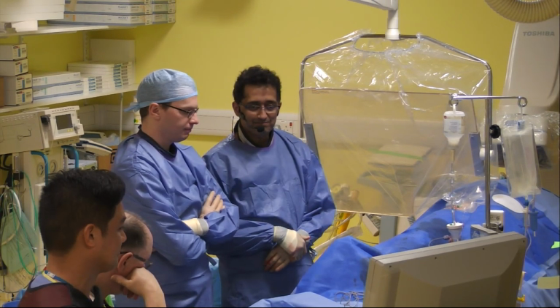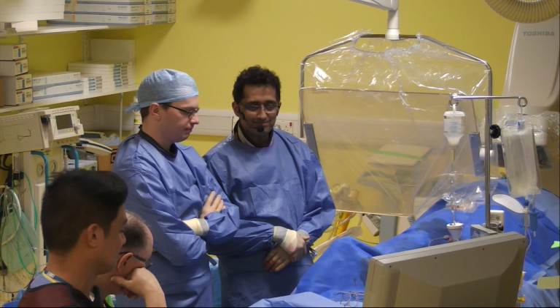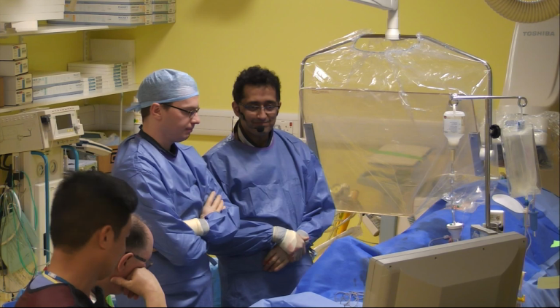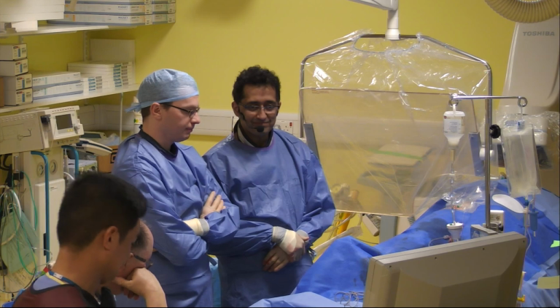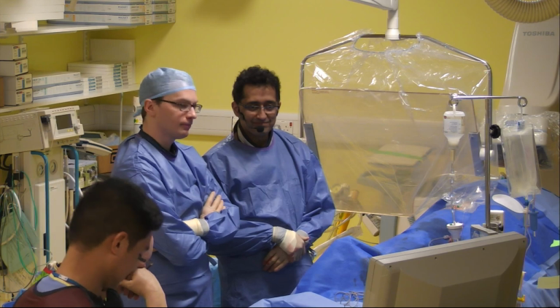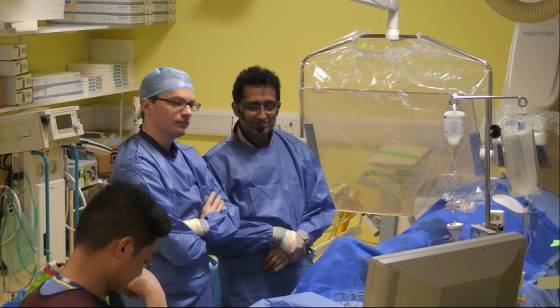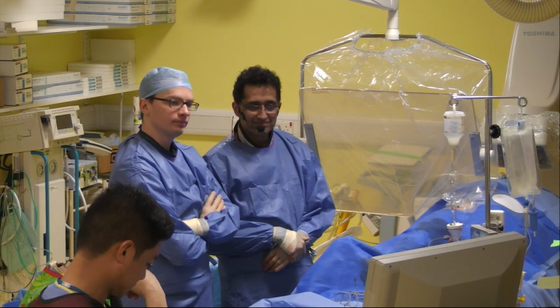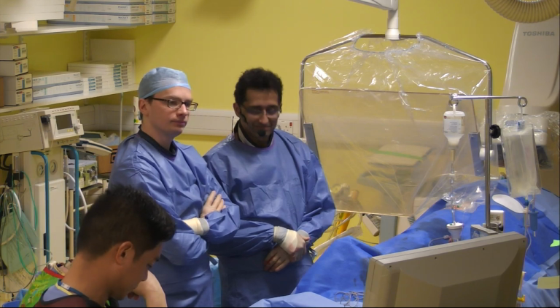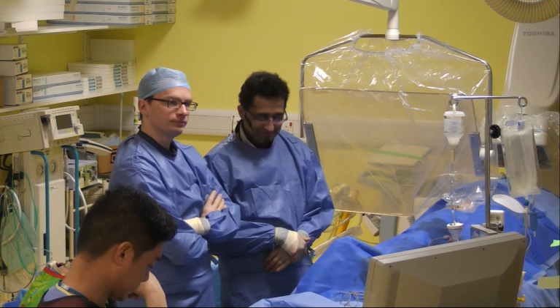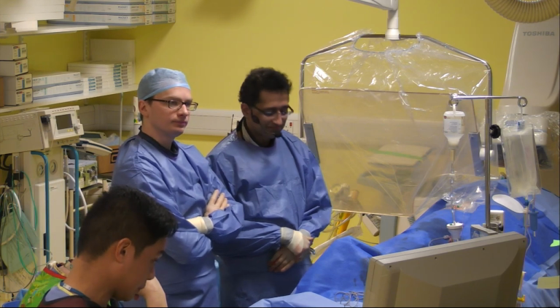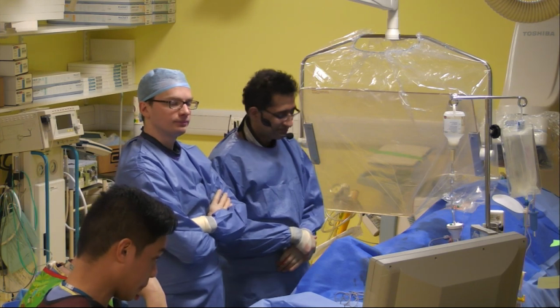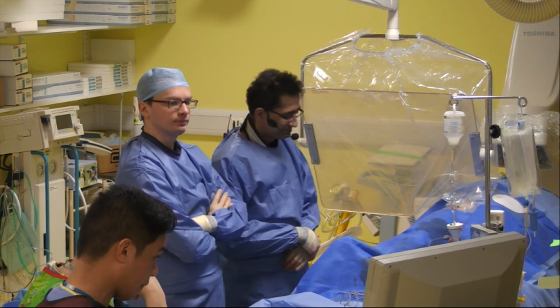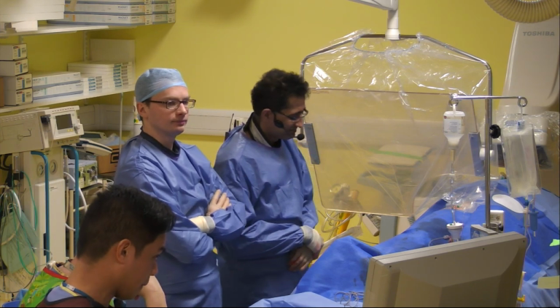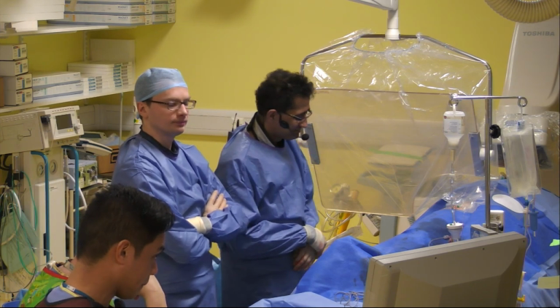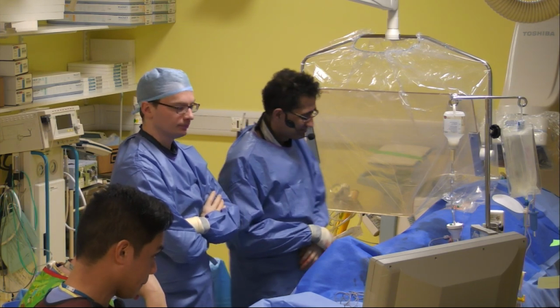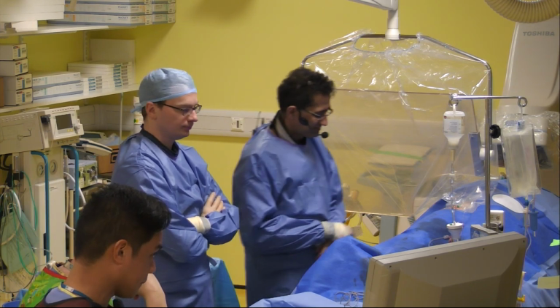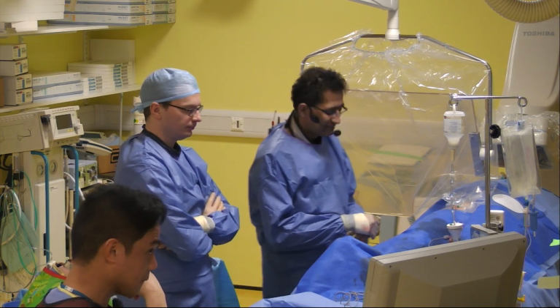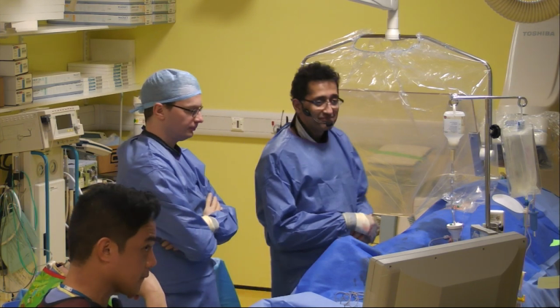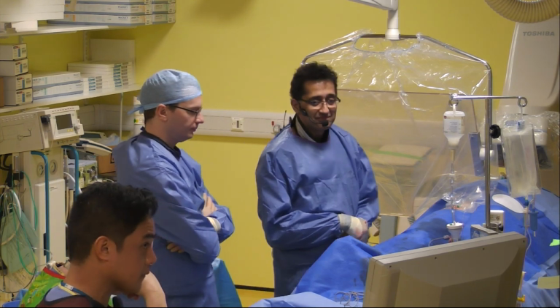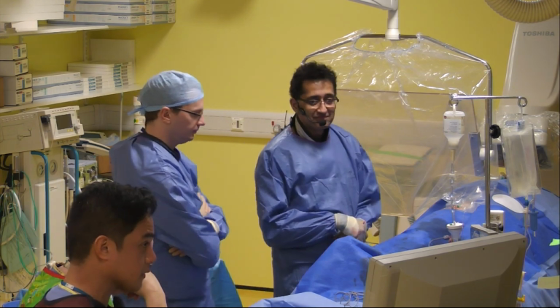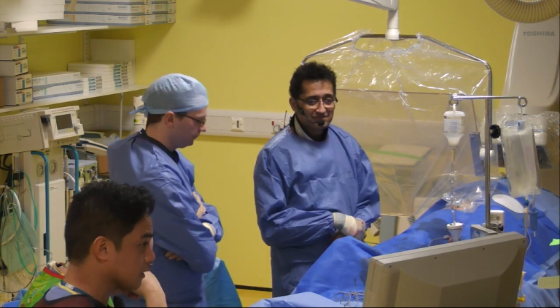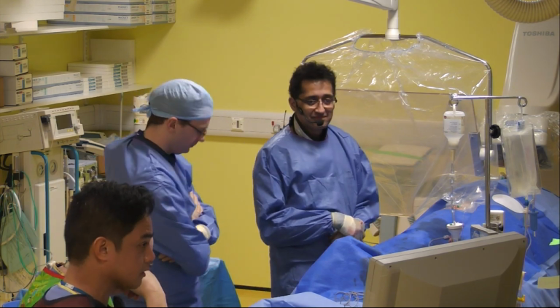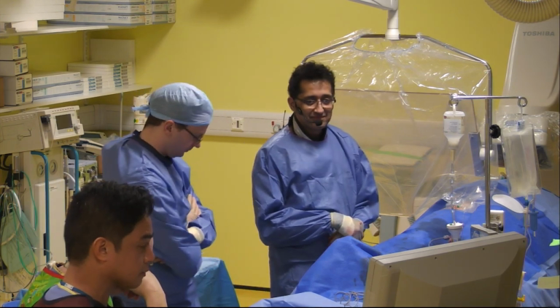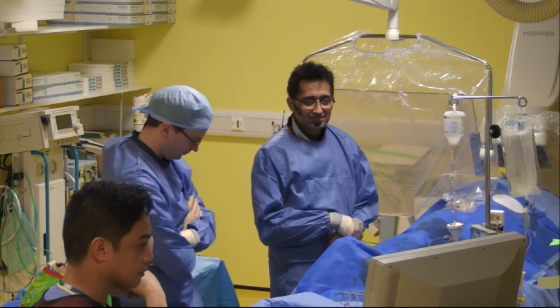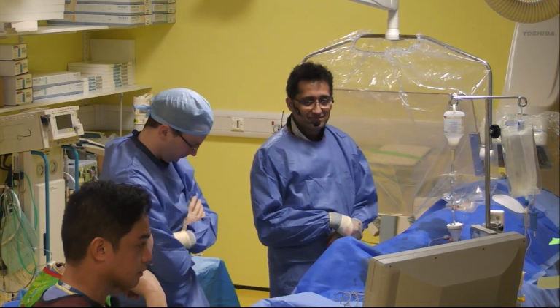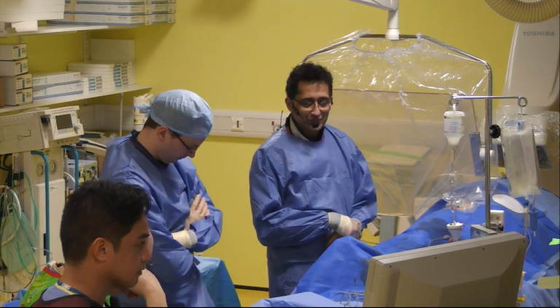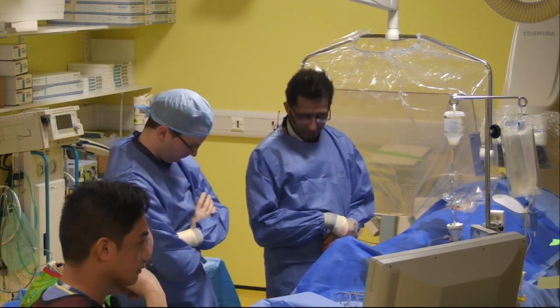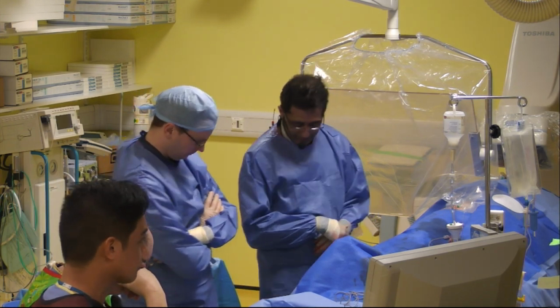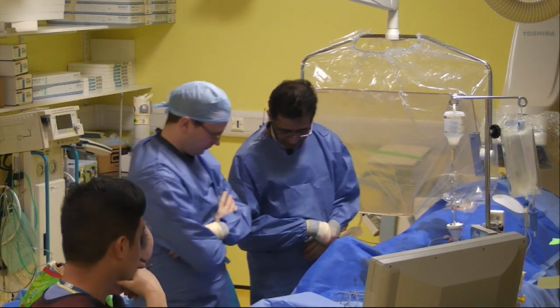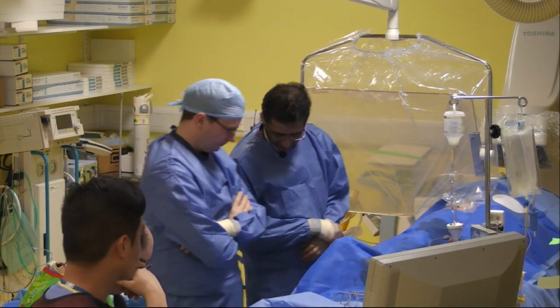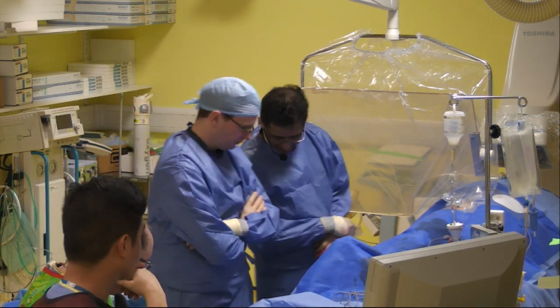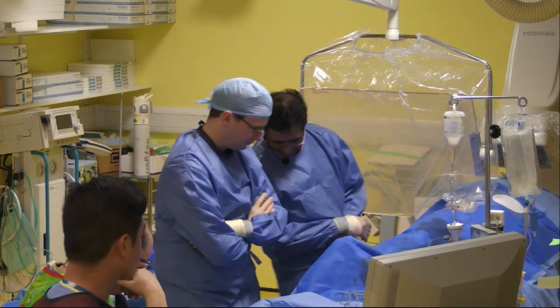Thank you very much, Dr. Malik and Dr. Broyd, and of course to the cath lab team and to the patient. Thank you very much. All the very best.